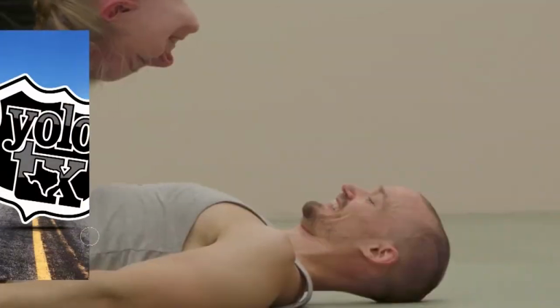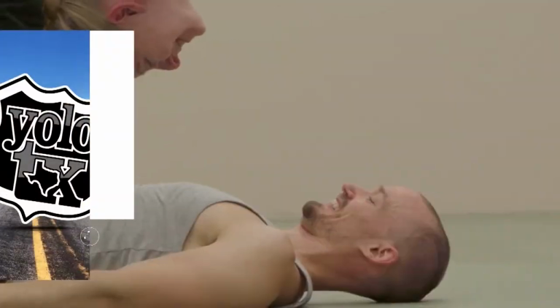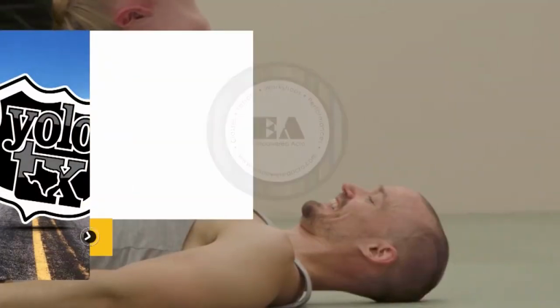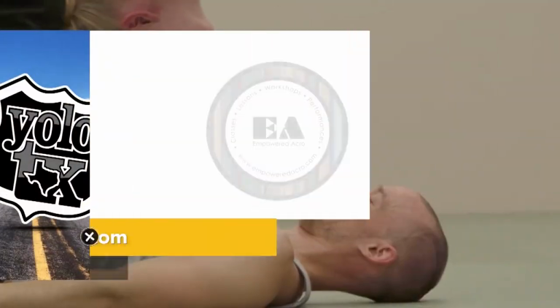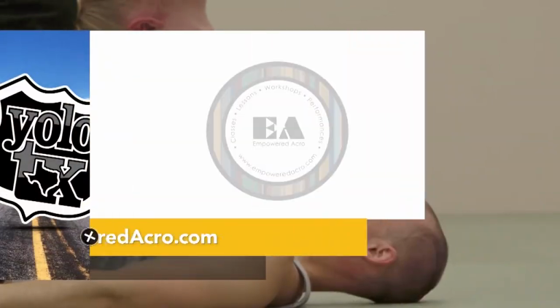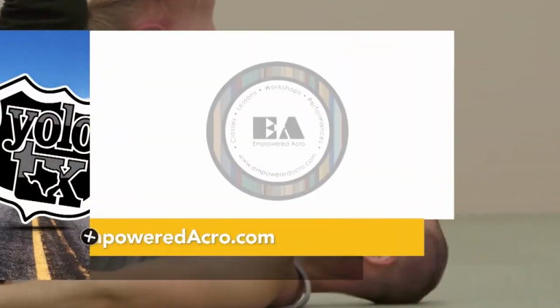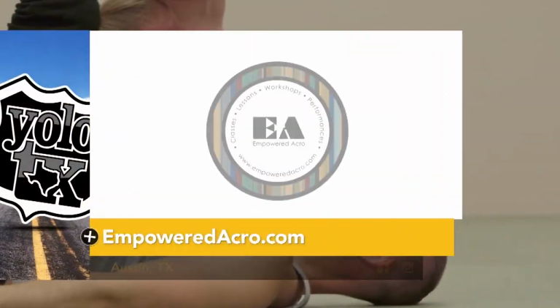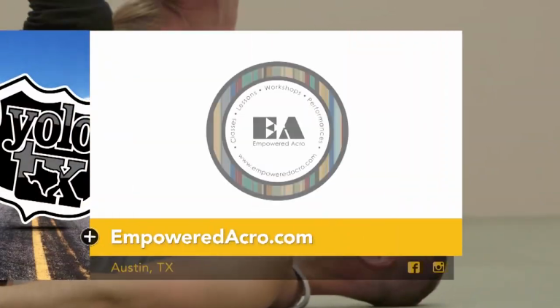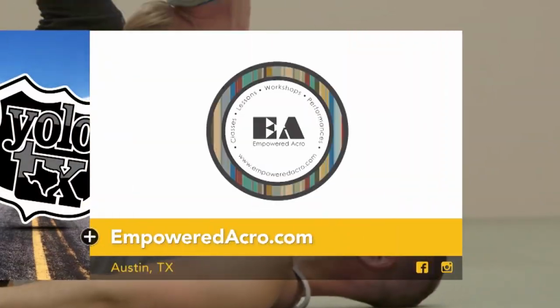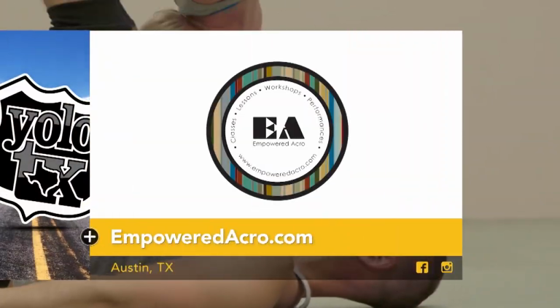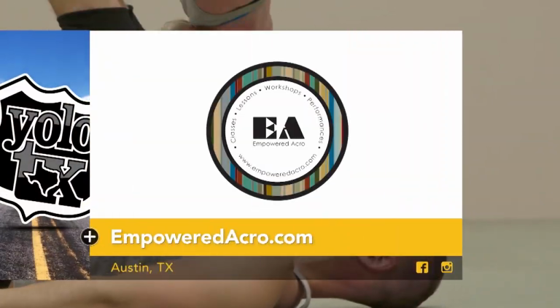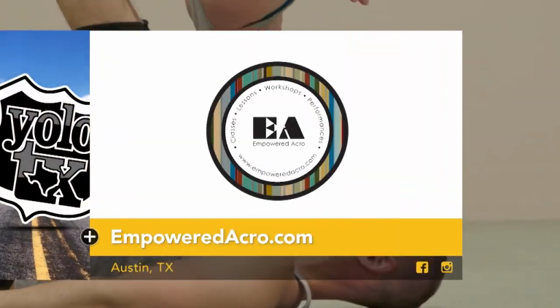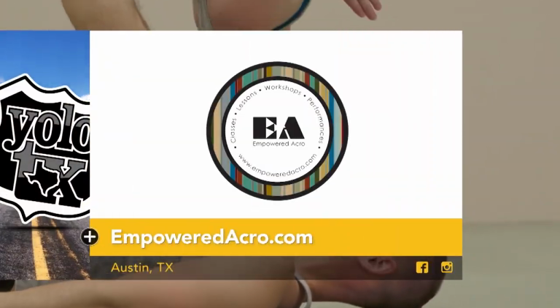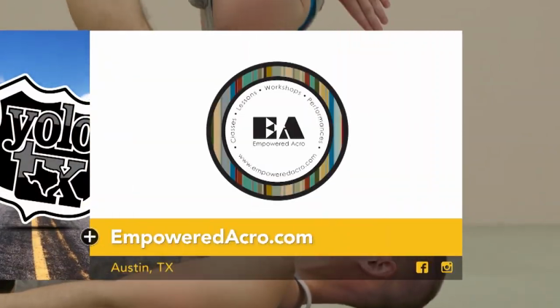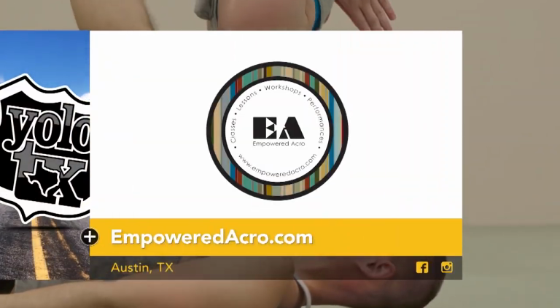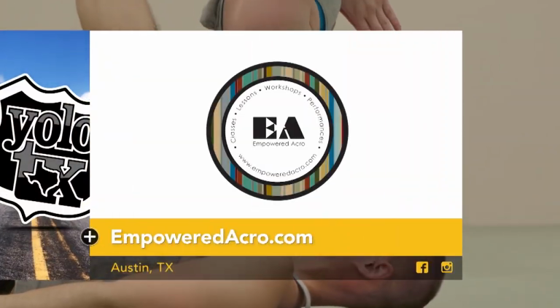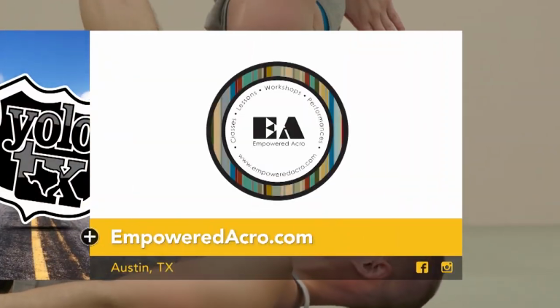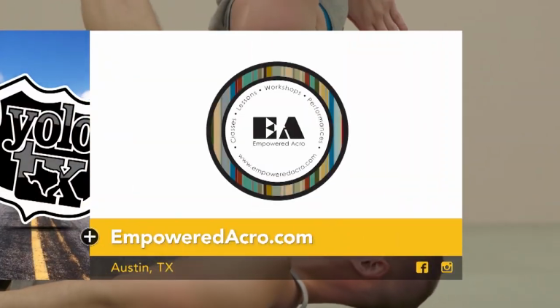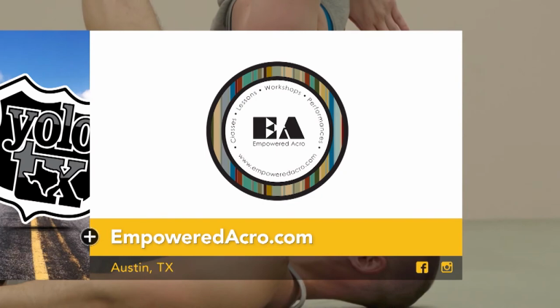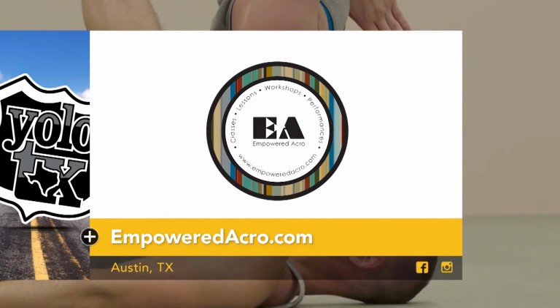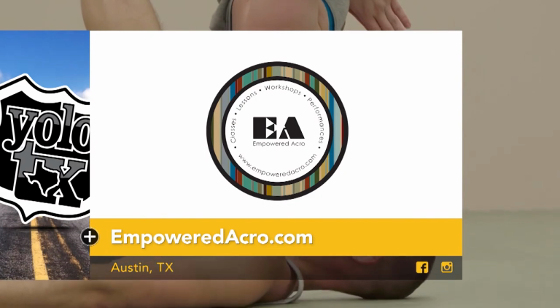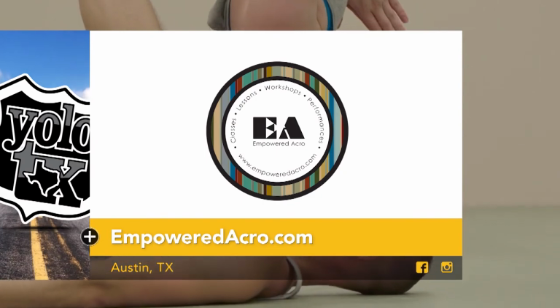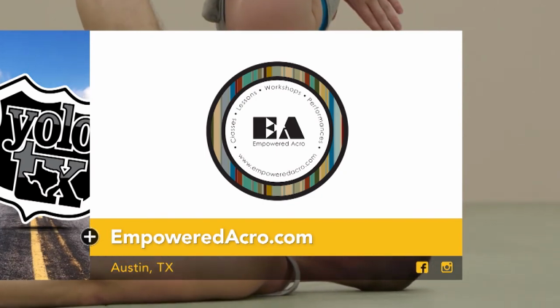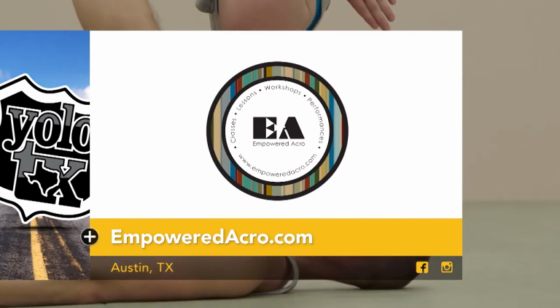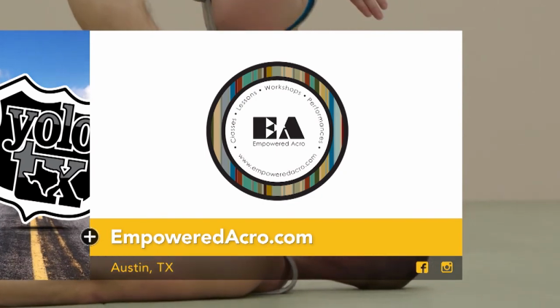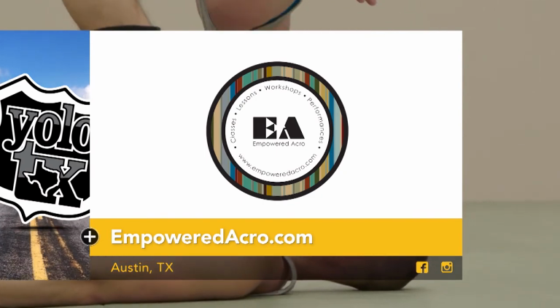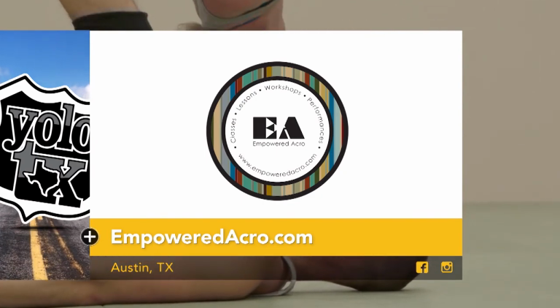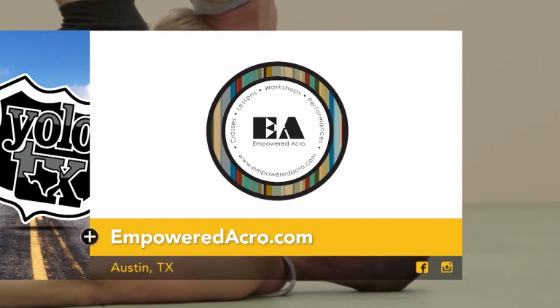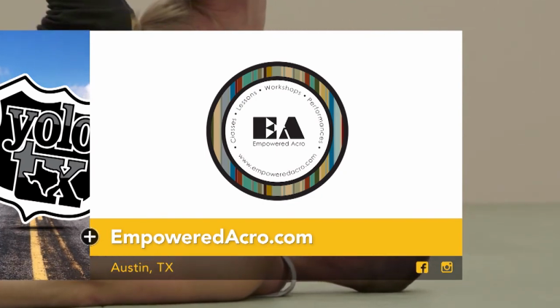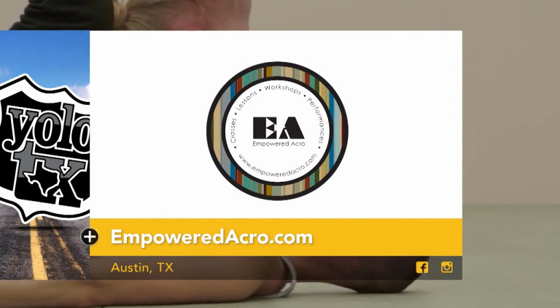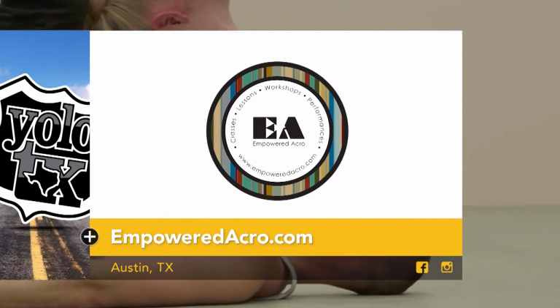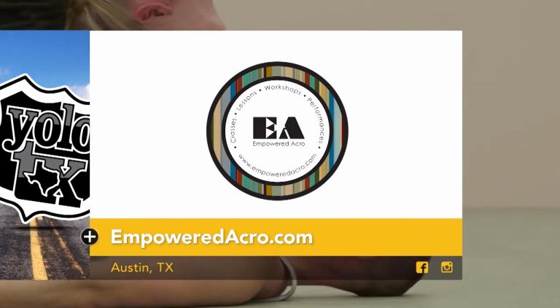Want to learn more about Acro Yoga? Go to empoweredacro.com to learn more.